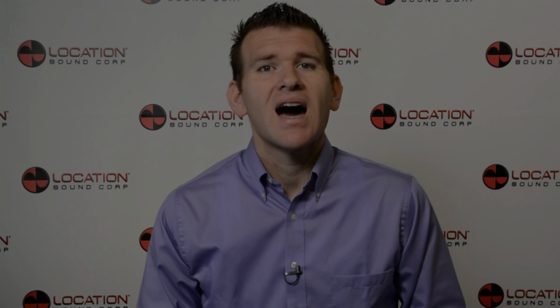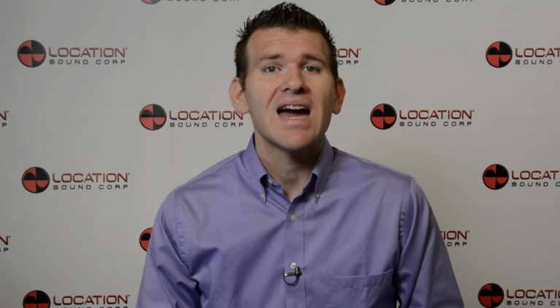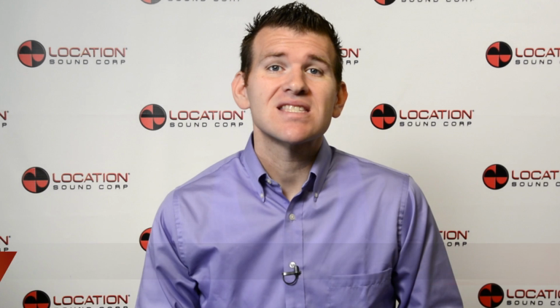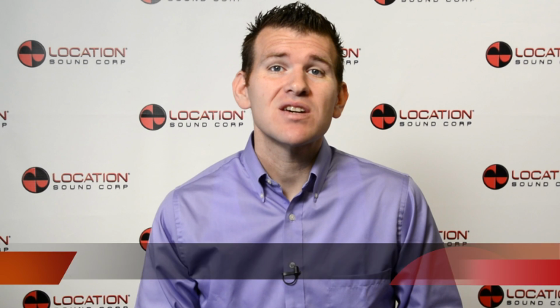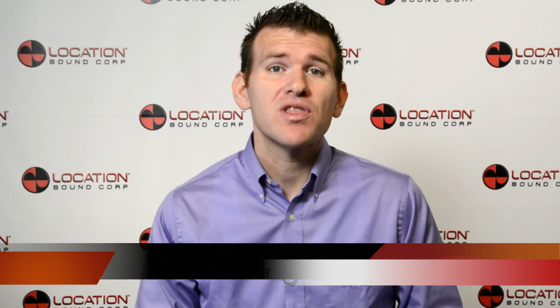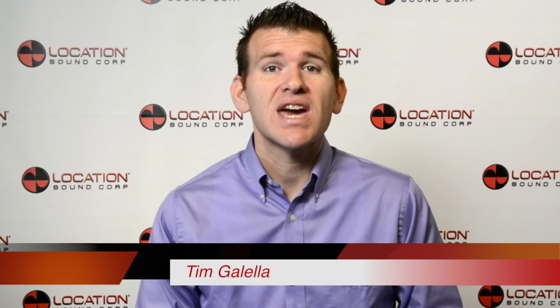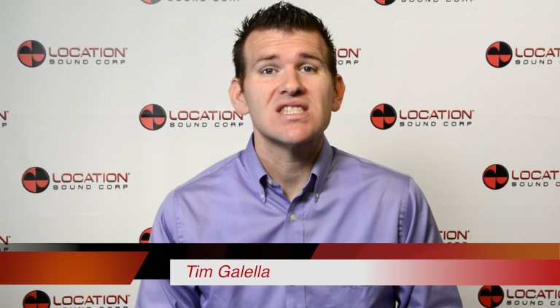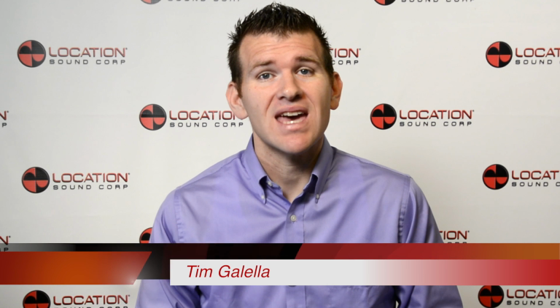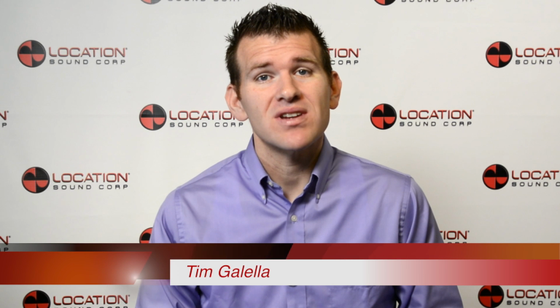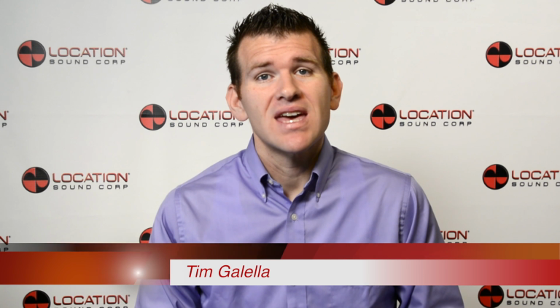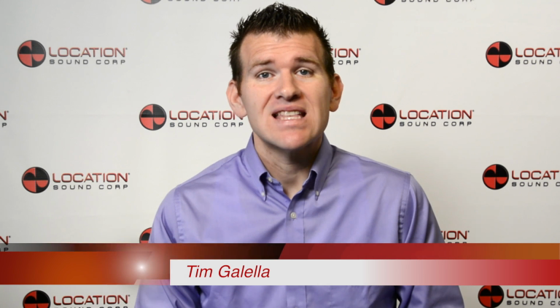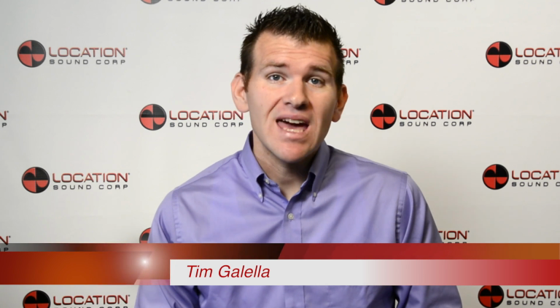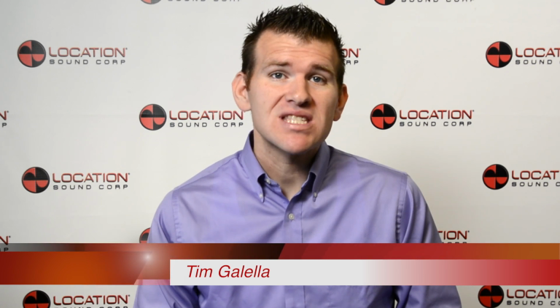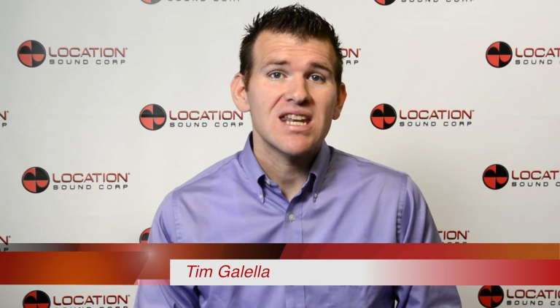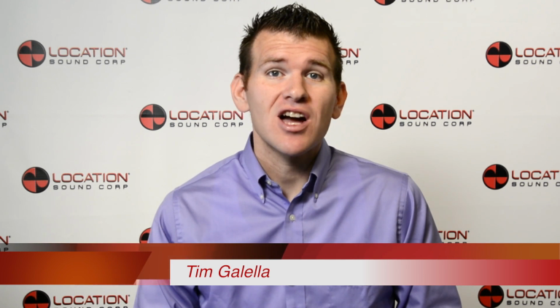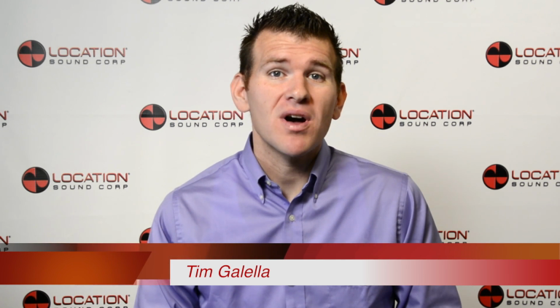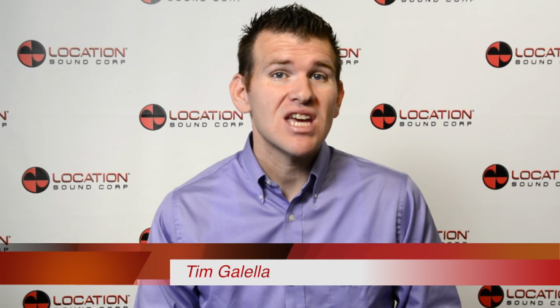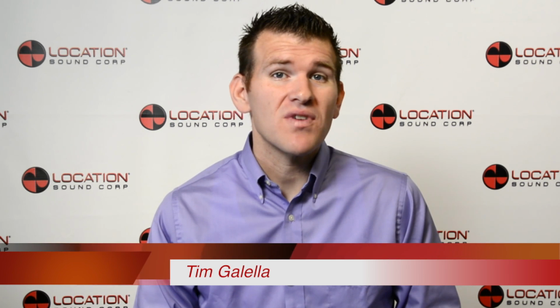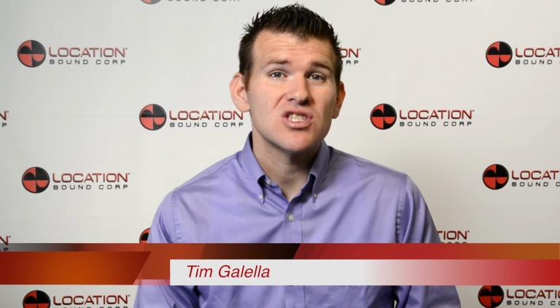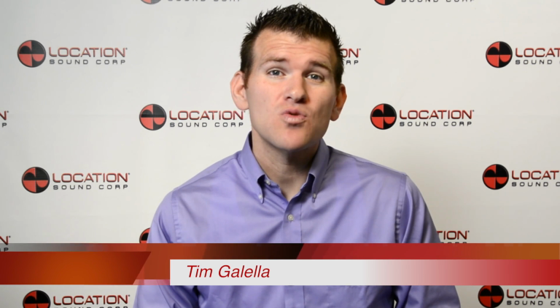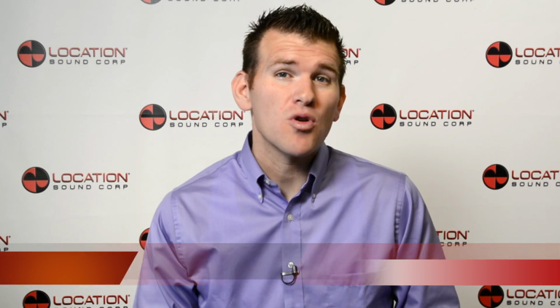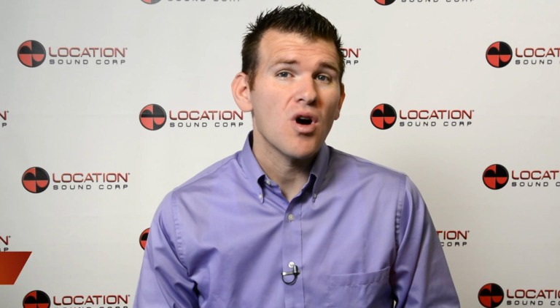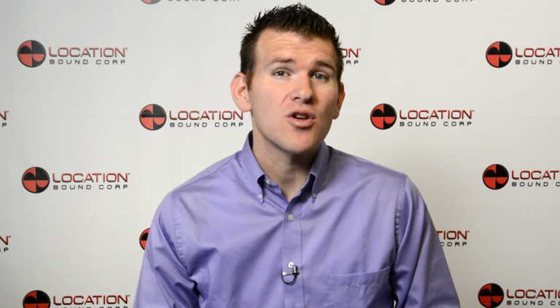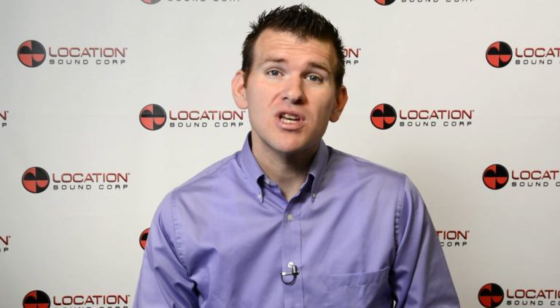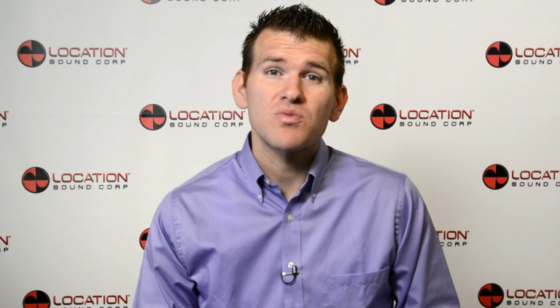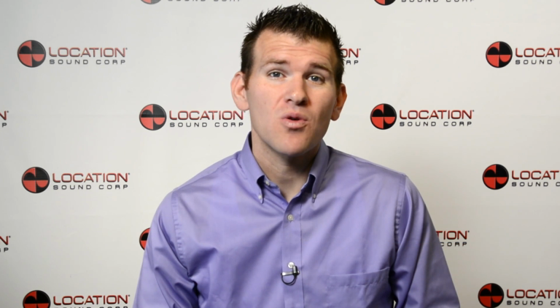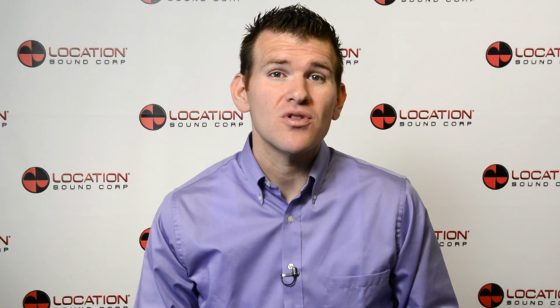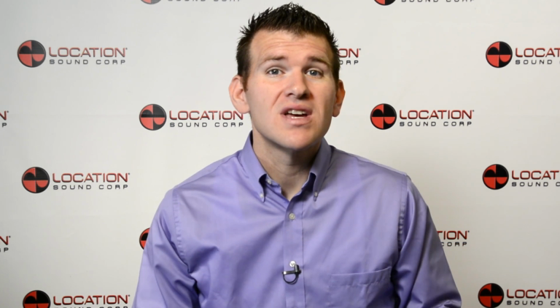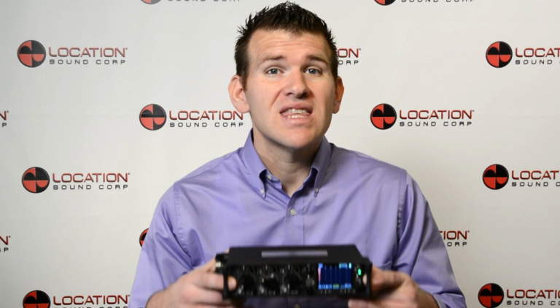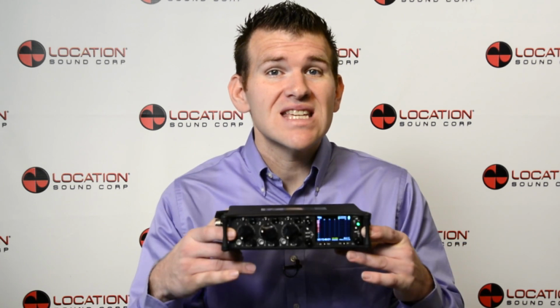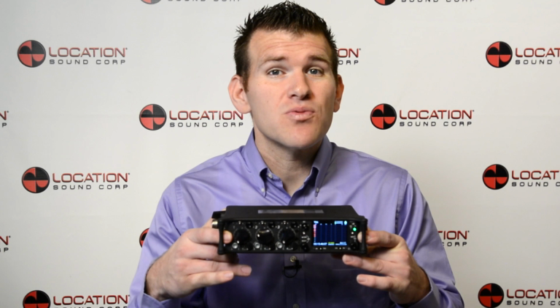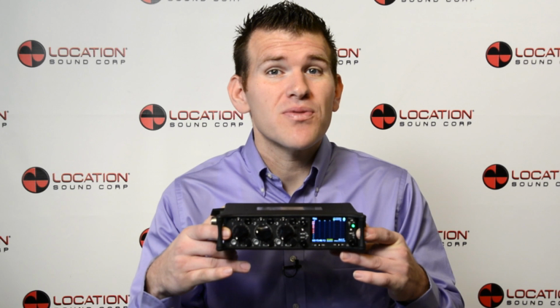Hi, this is Tim with LocationSound, and today I'm excited to talk about SoundDevice's new portable audio mixer recorder, the 633.